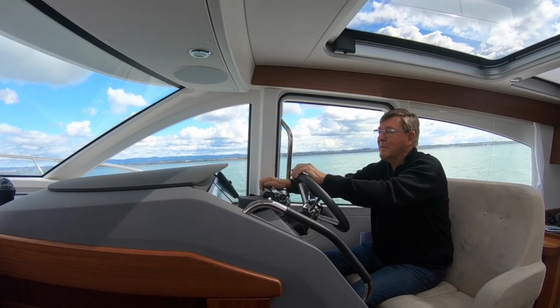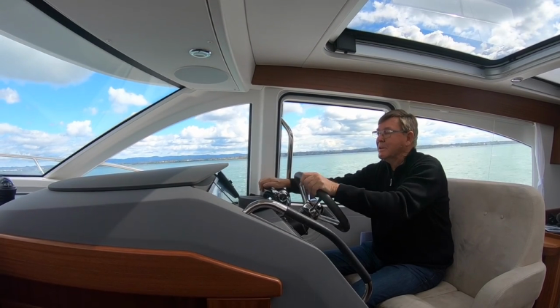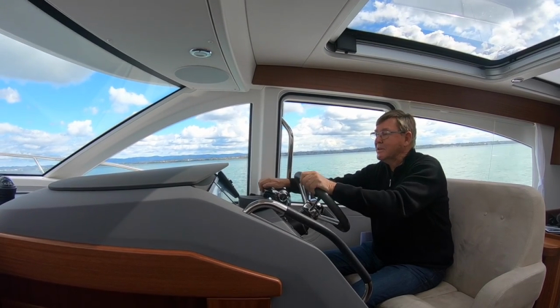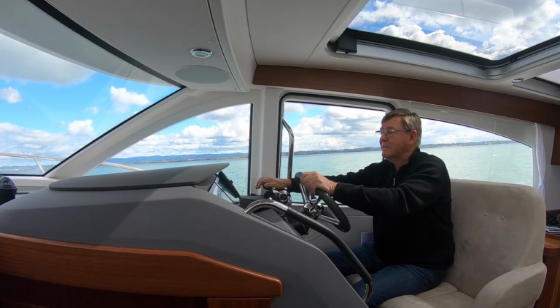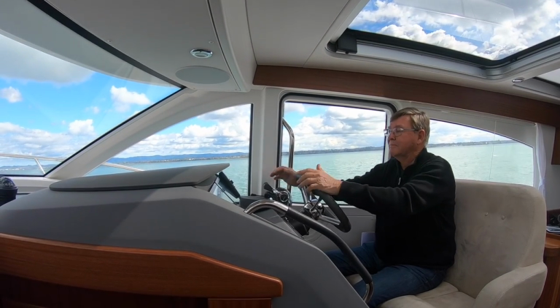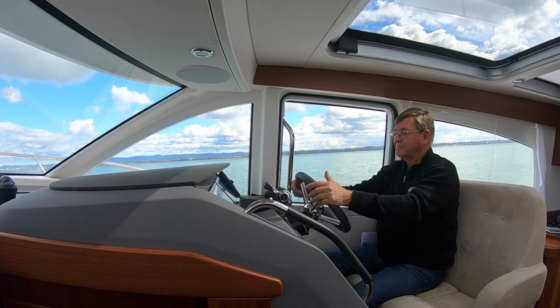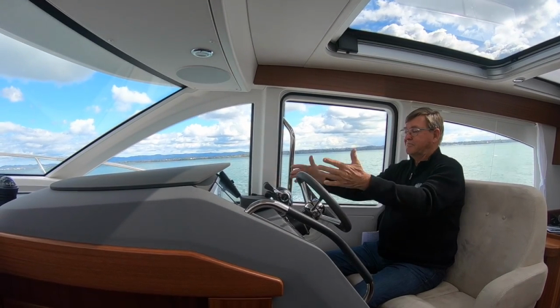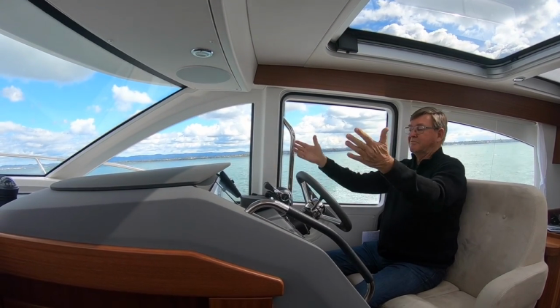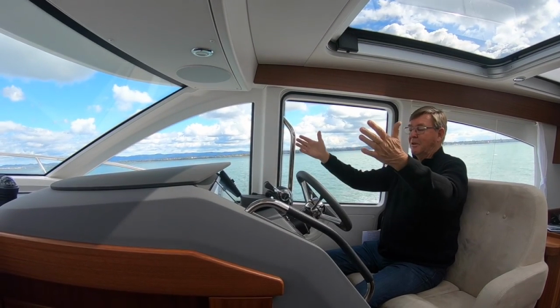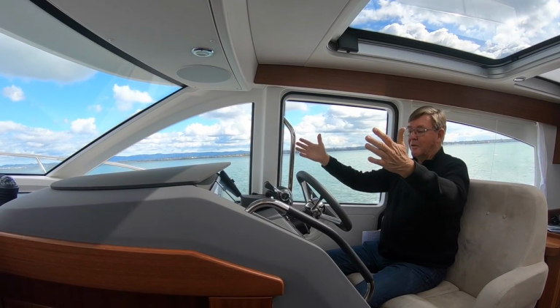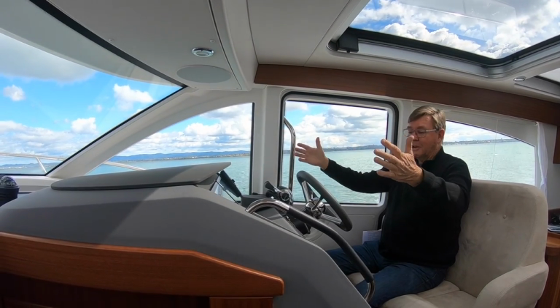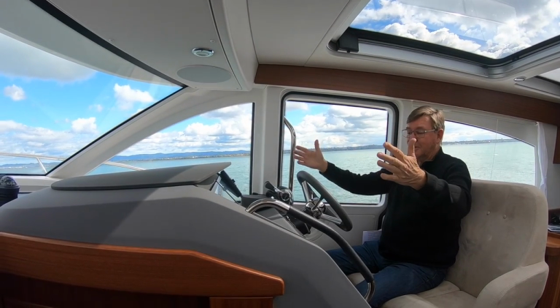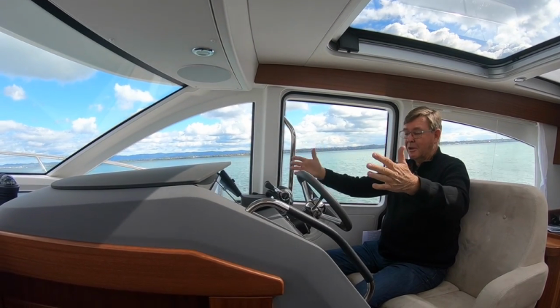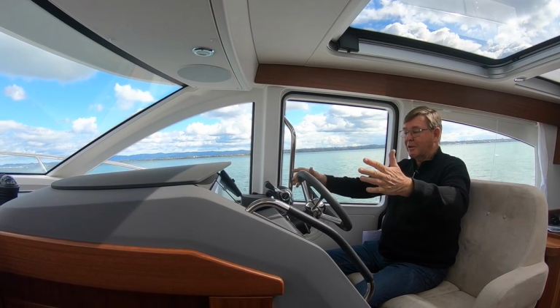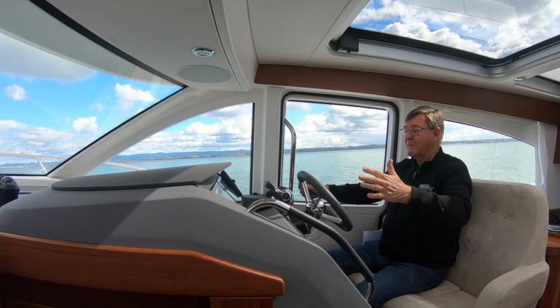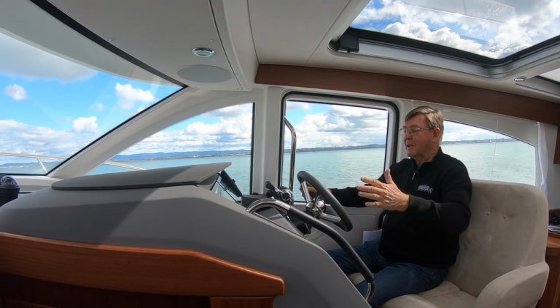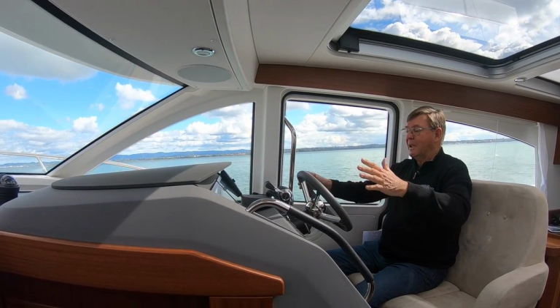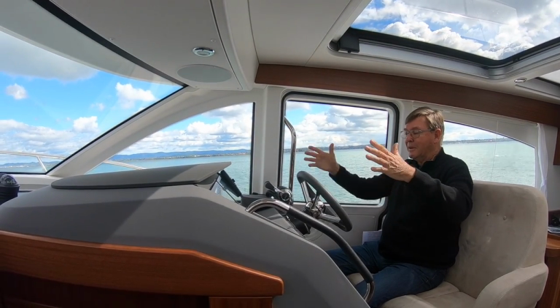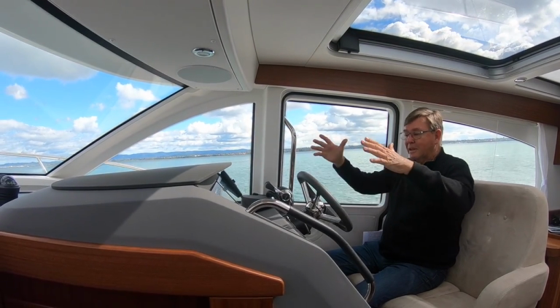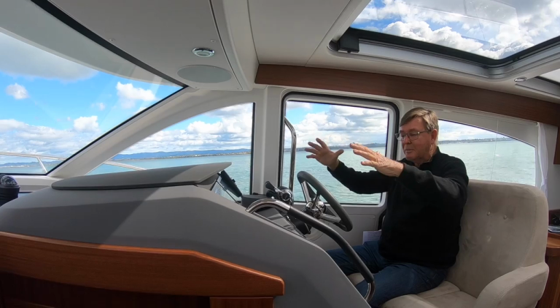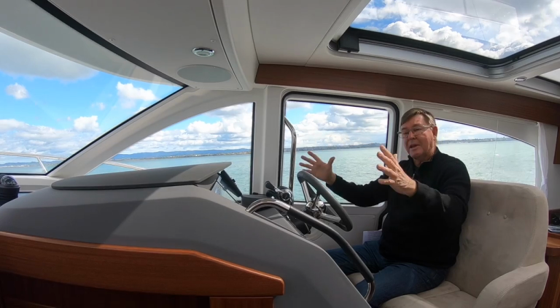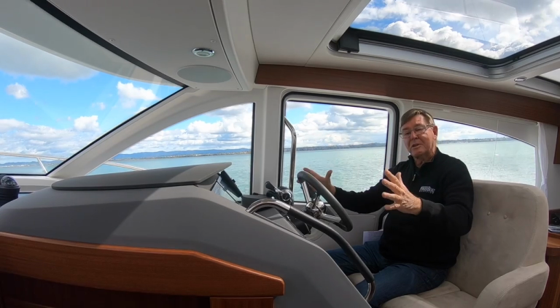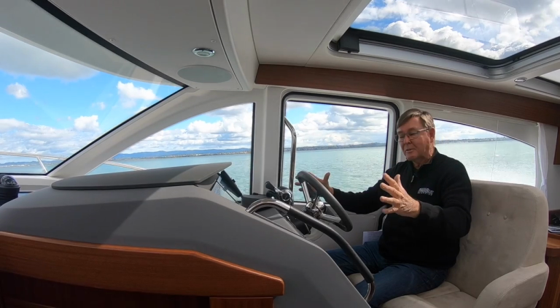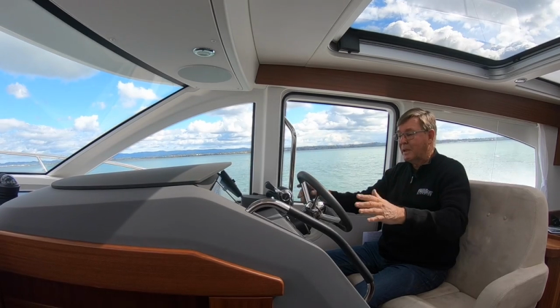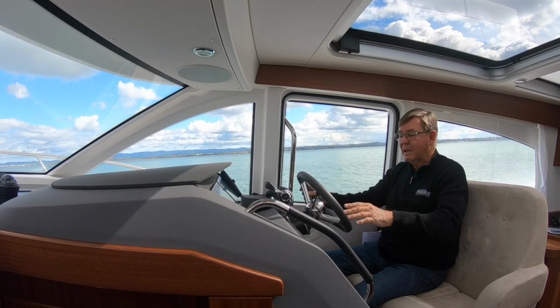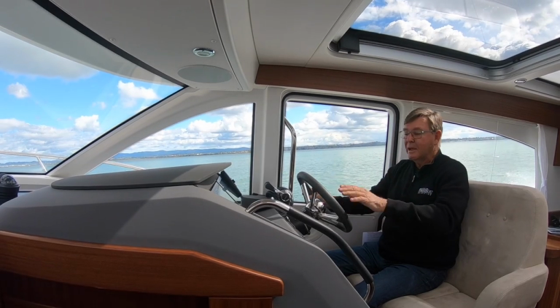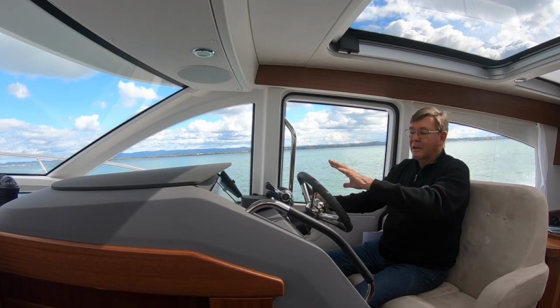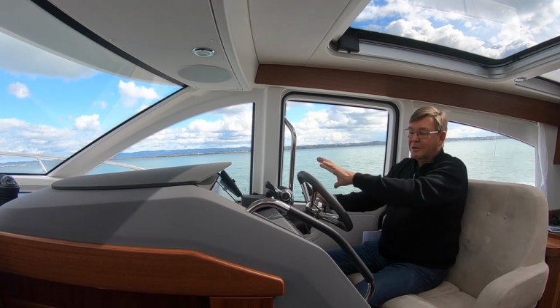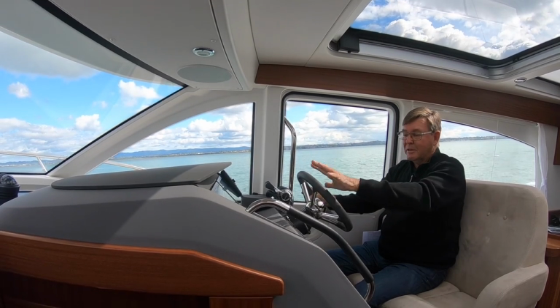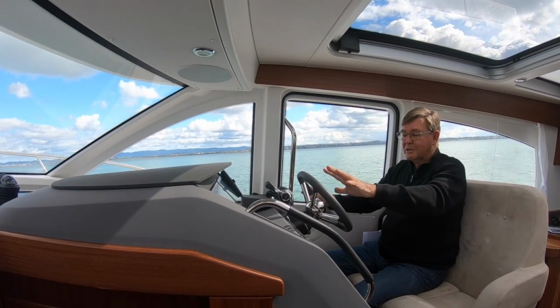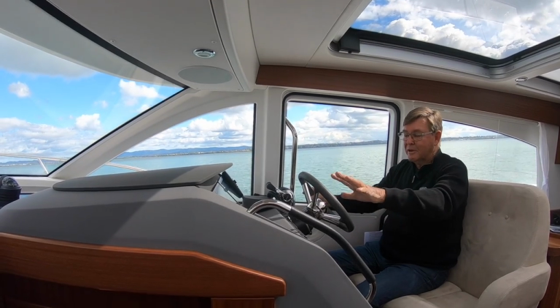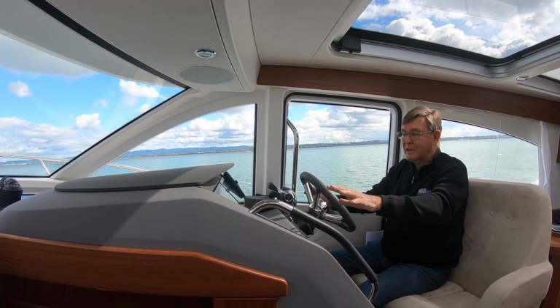Helm position is nice and ergonomic, everything's where it should be. Twin screens.